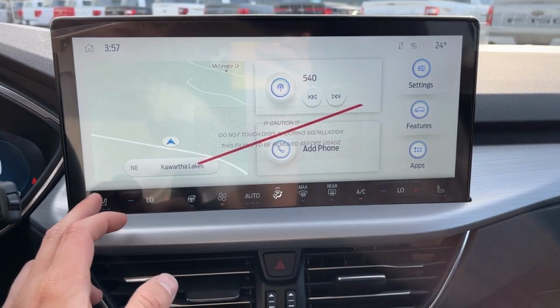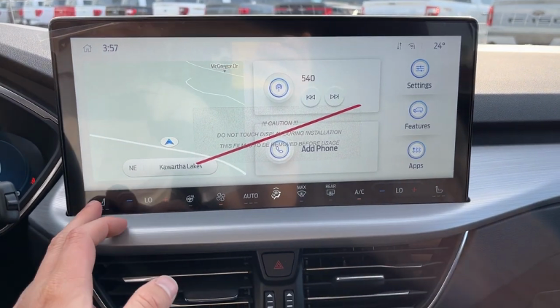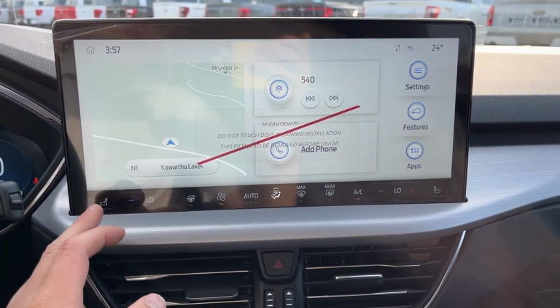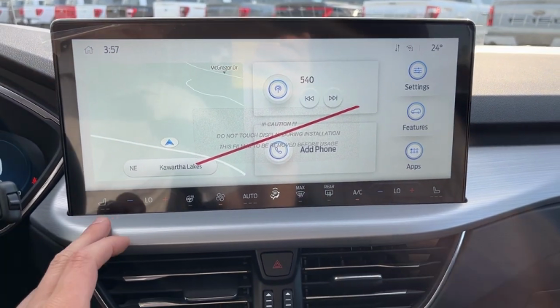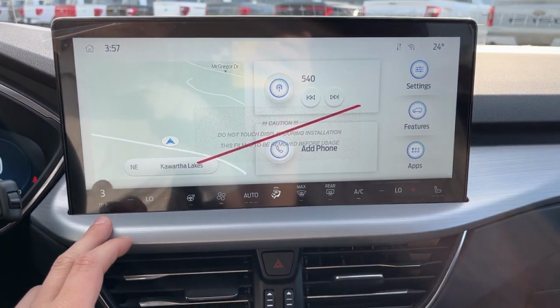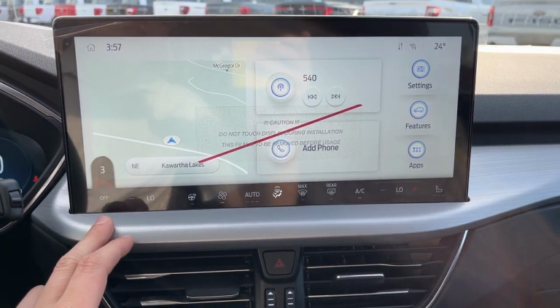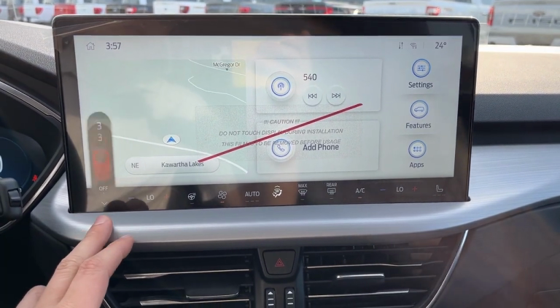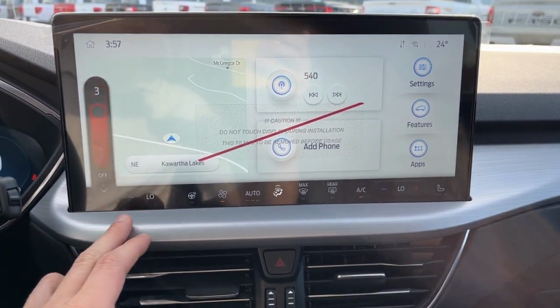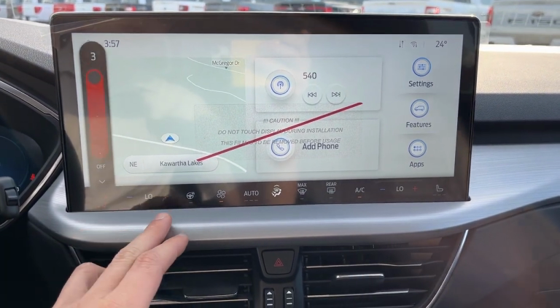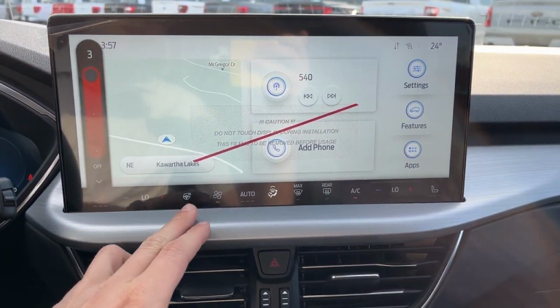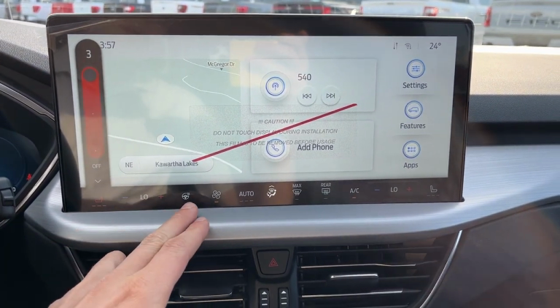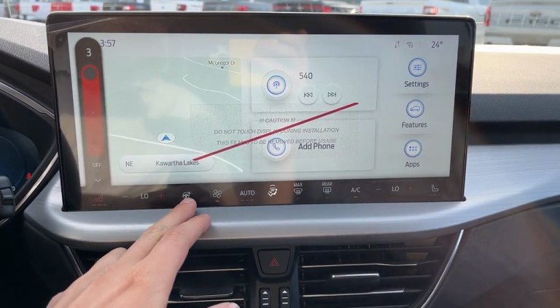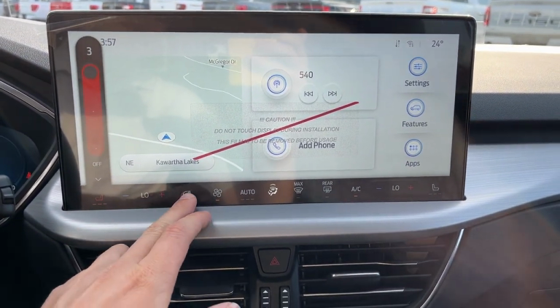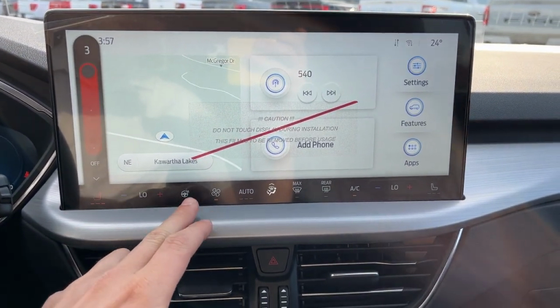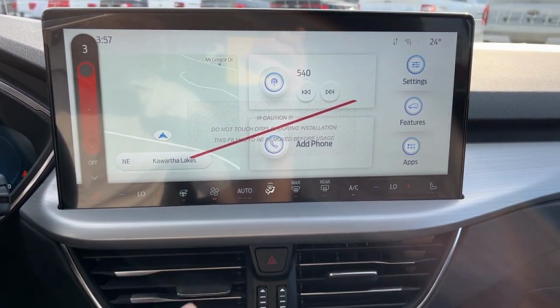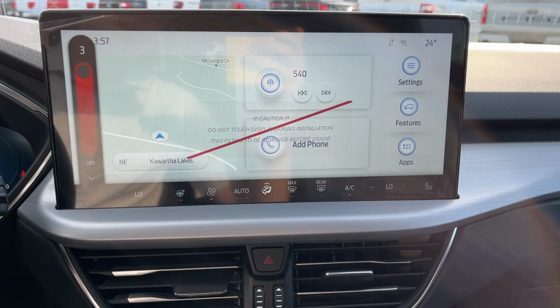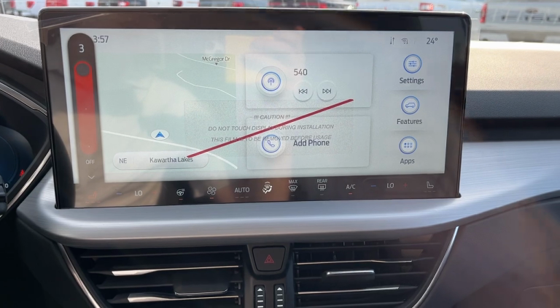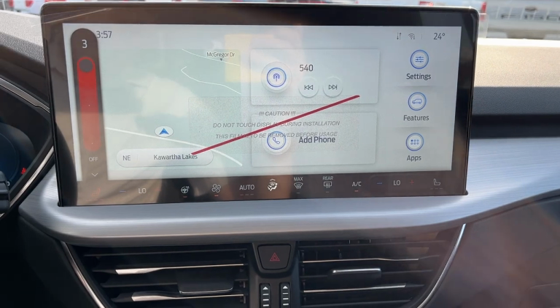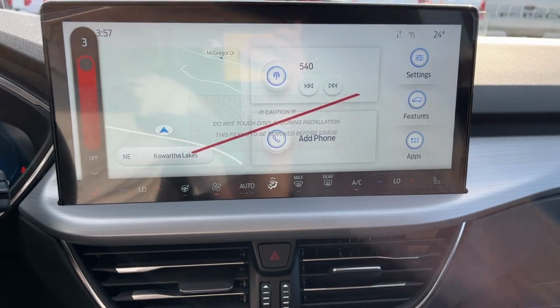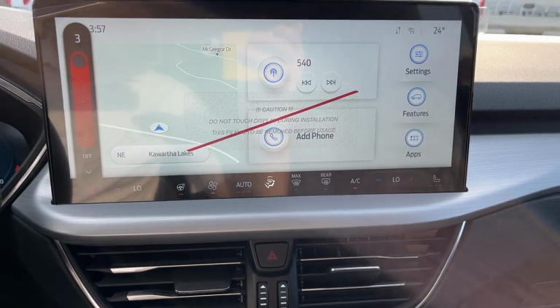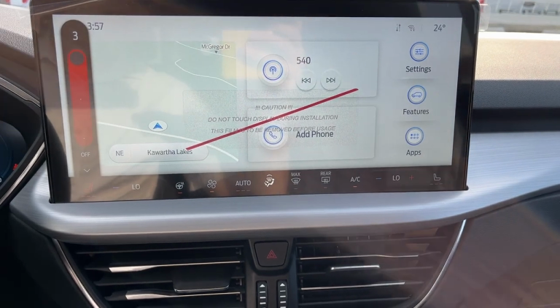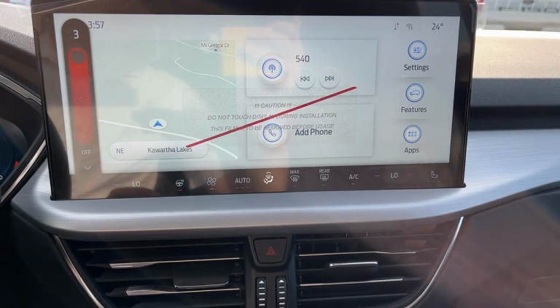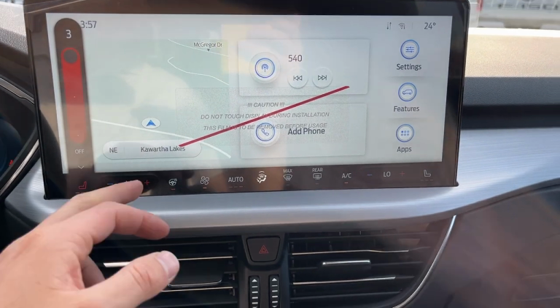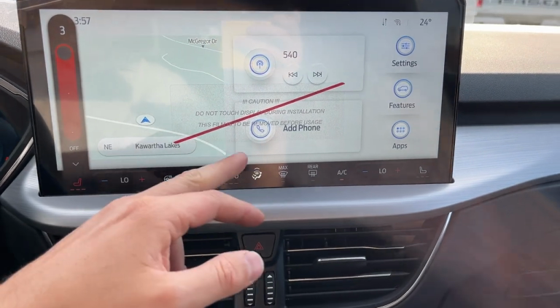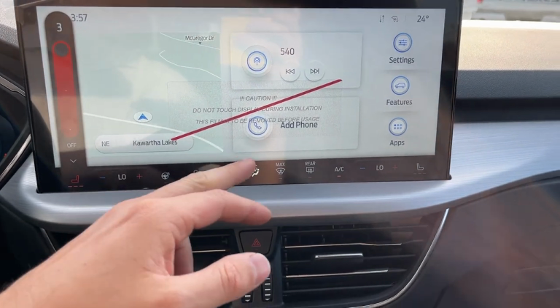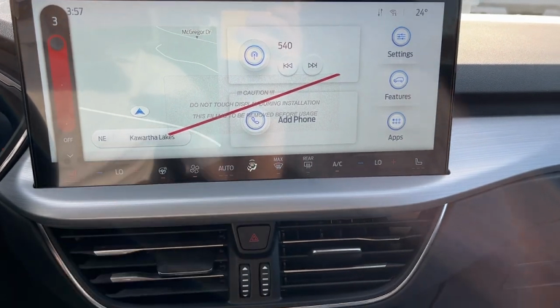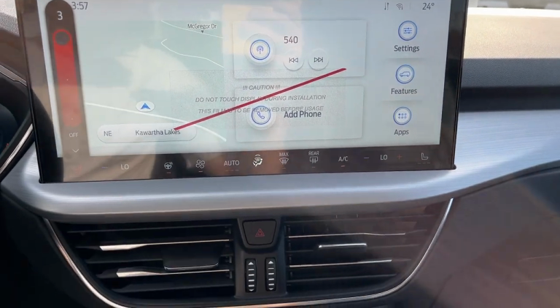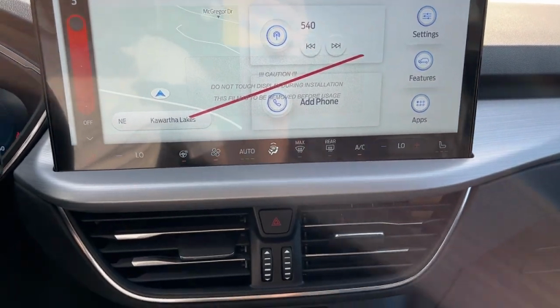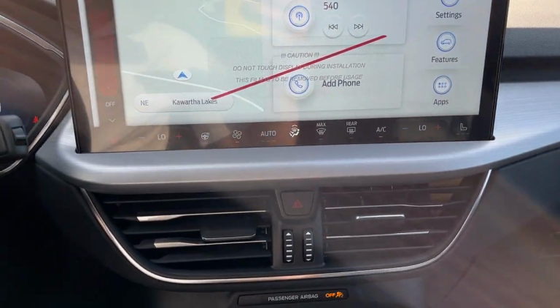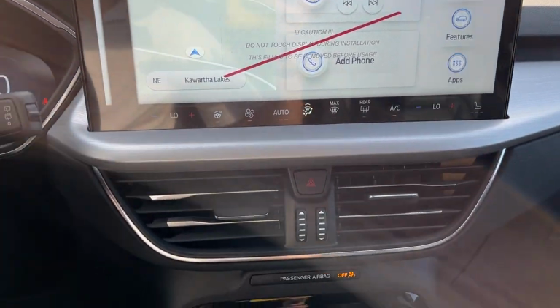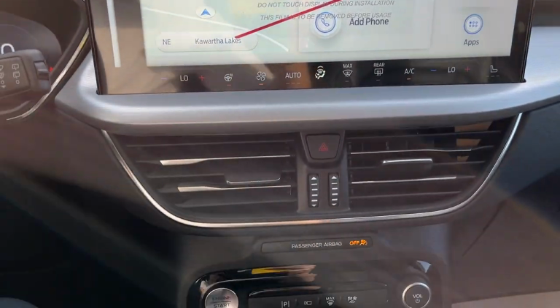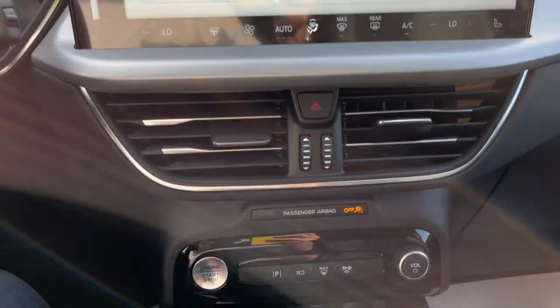You do have your heated seat controls, as well as your heated steering wheel, and your different climate controls there as well.